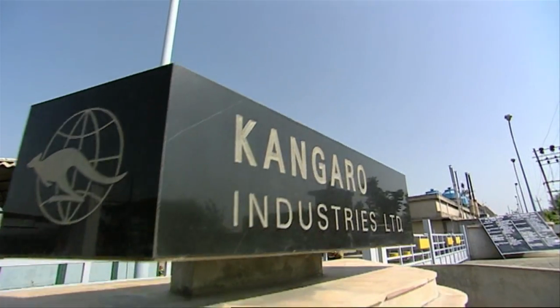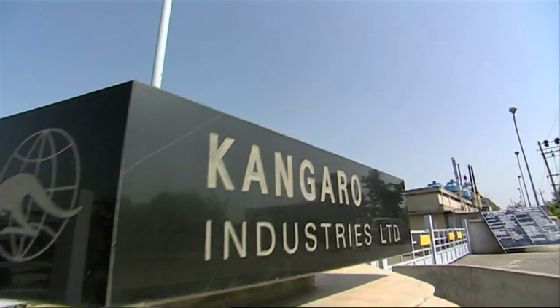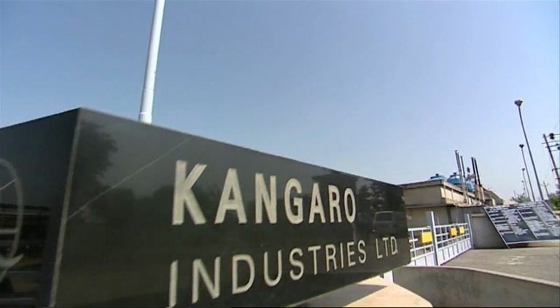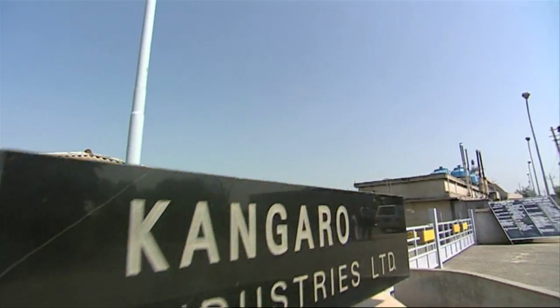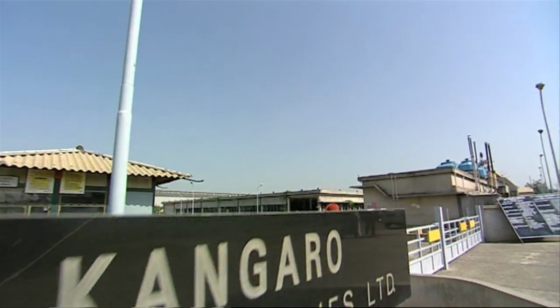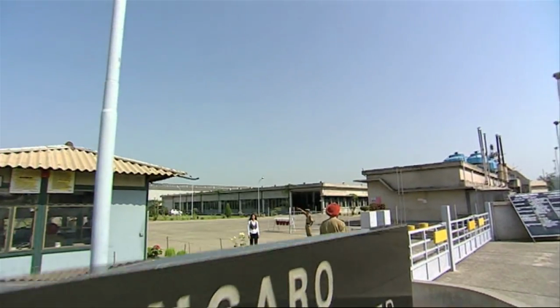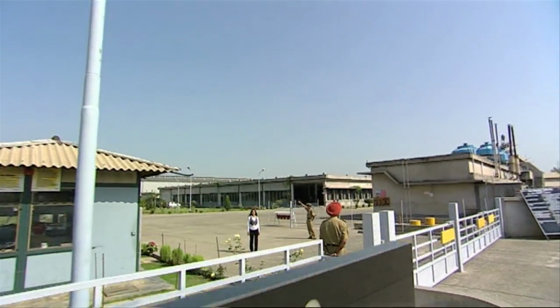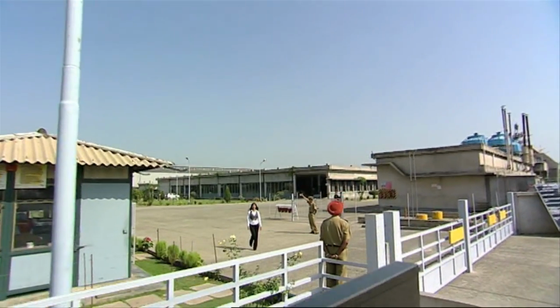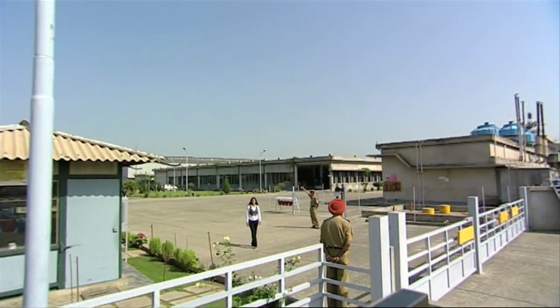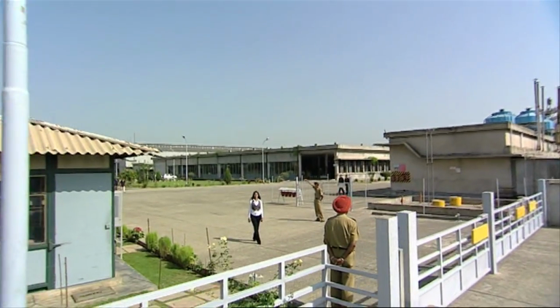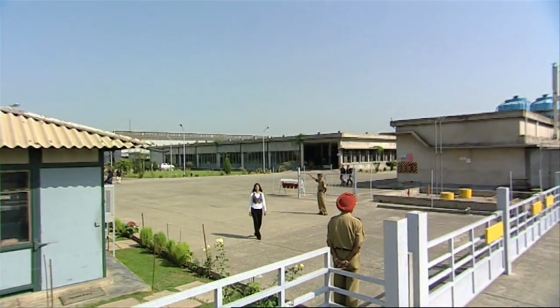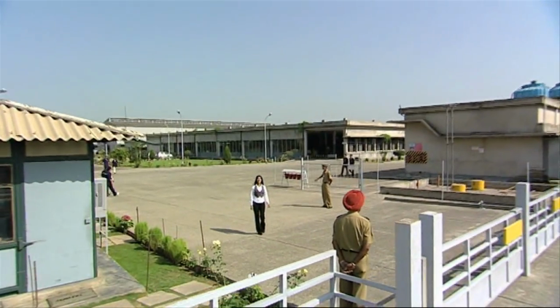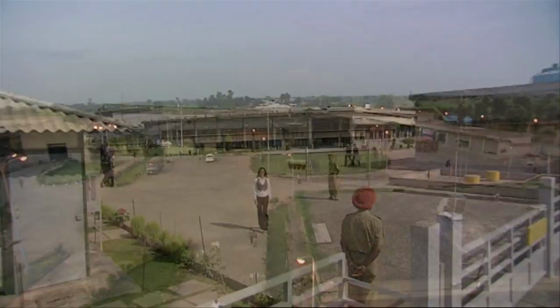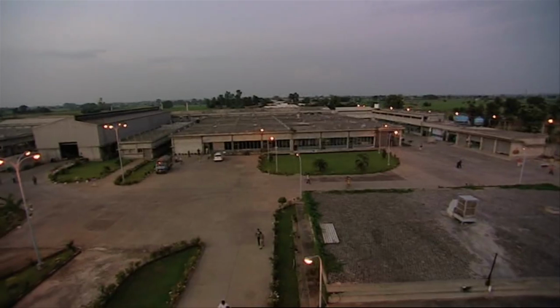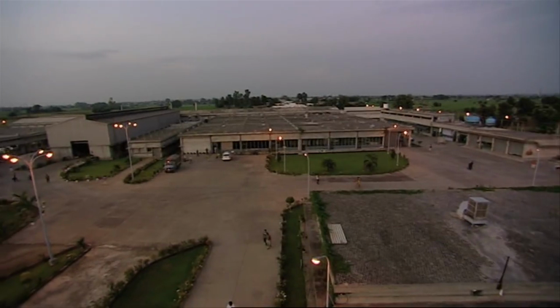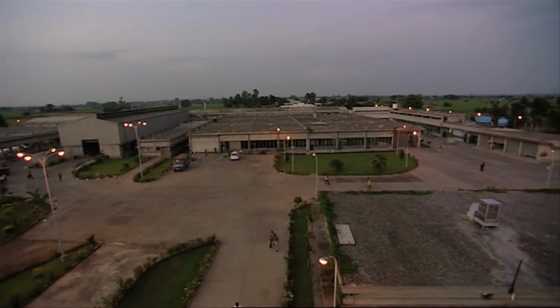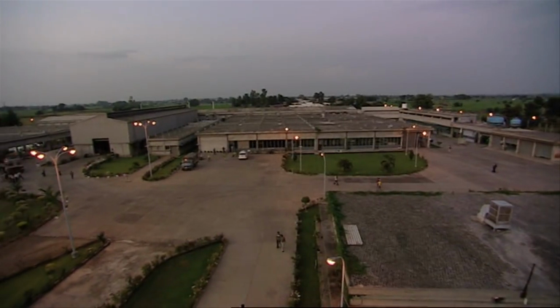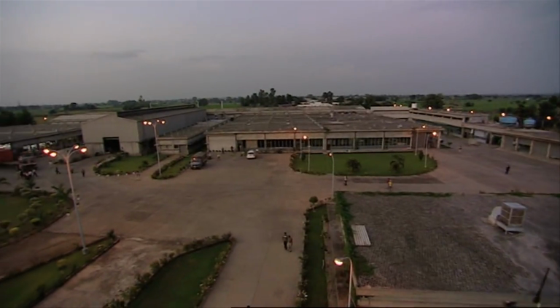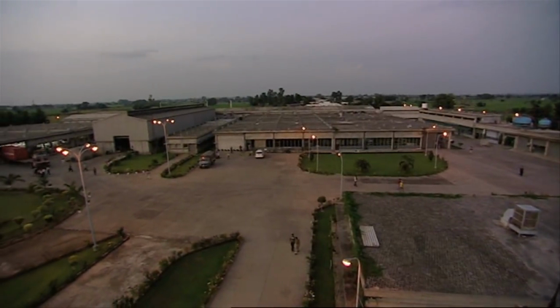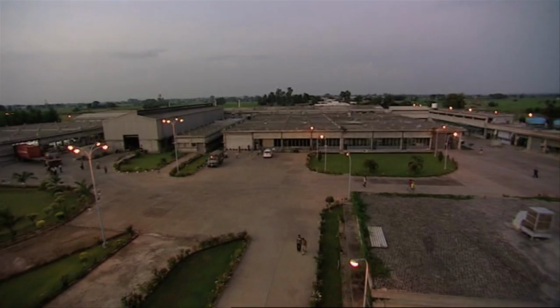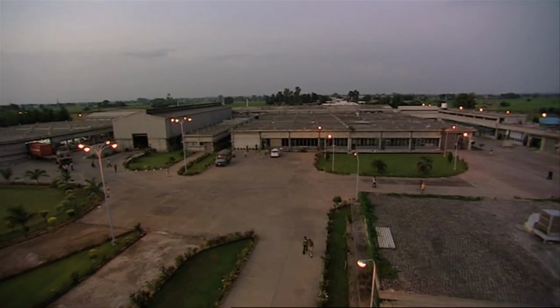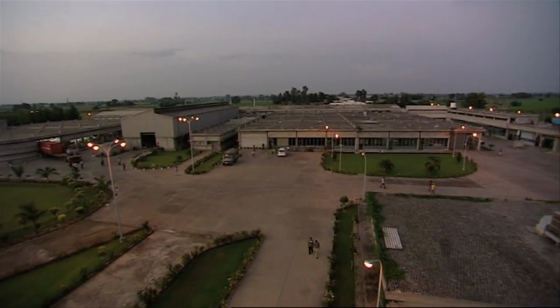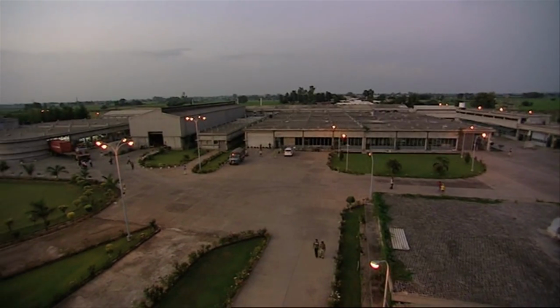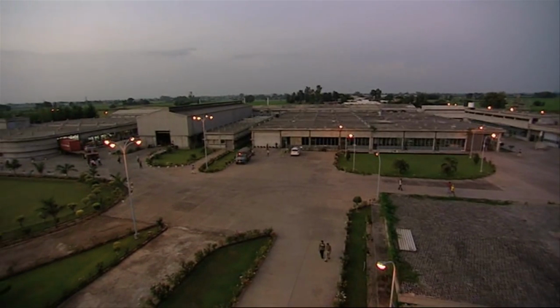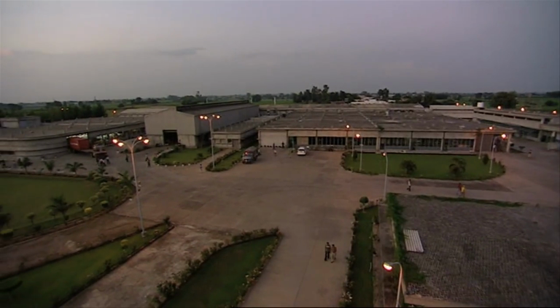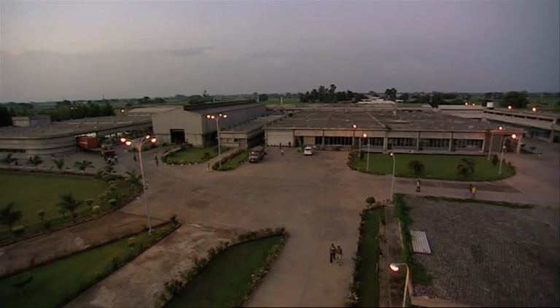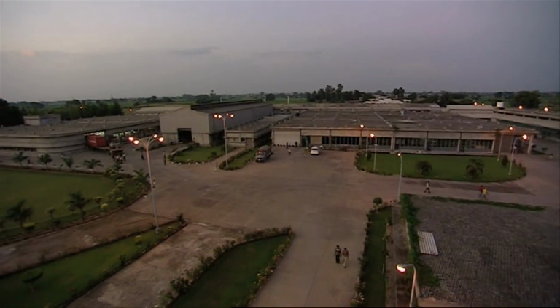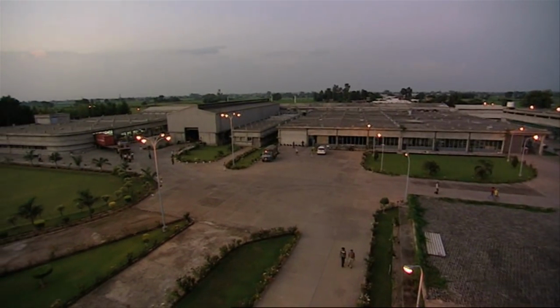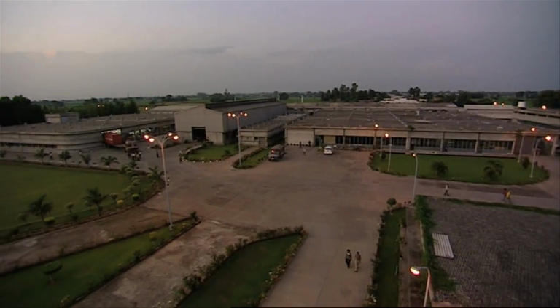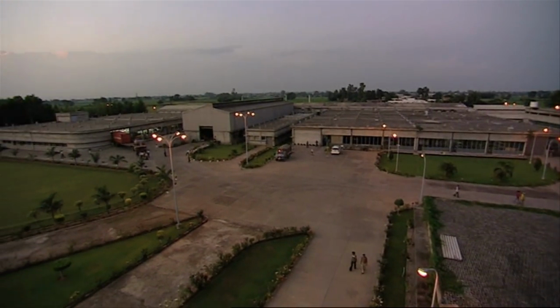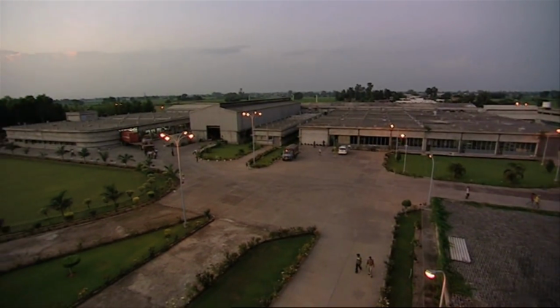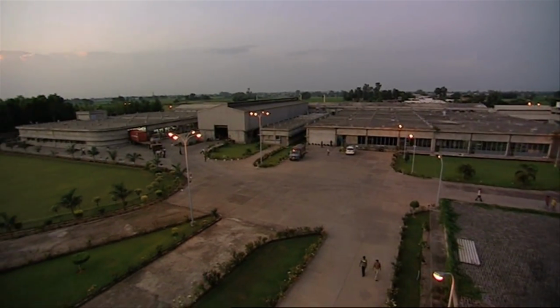Welcome to Kangaroo Industries Limited, a pioneer in manufacturing document organizing equipment in India.